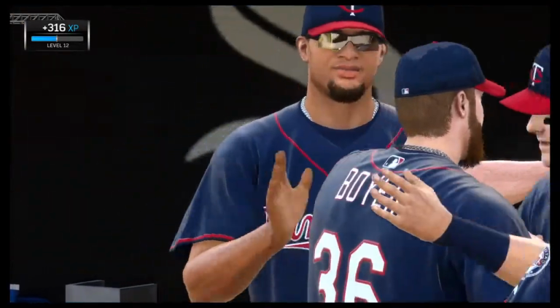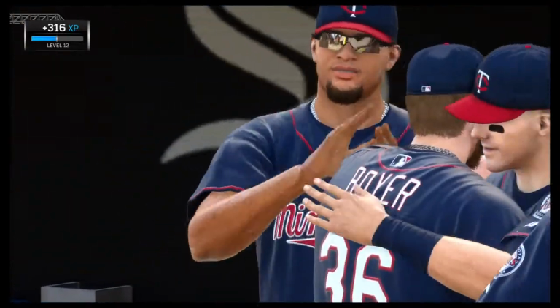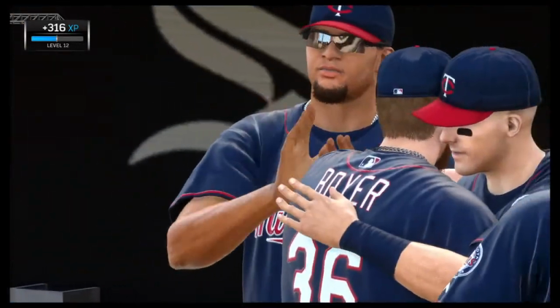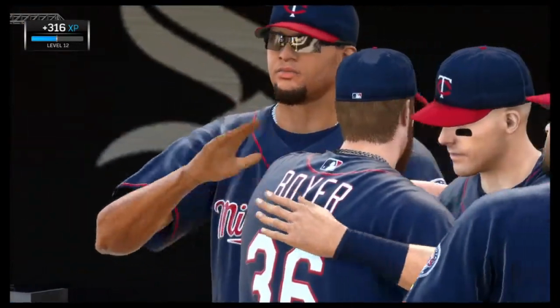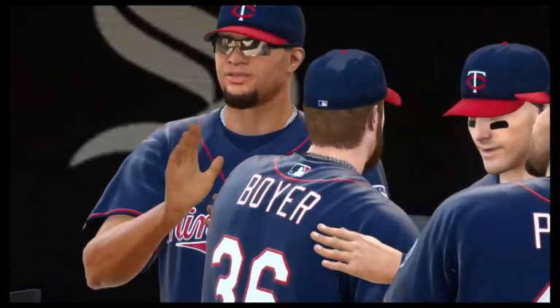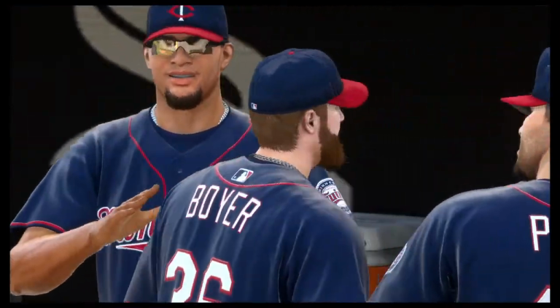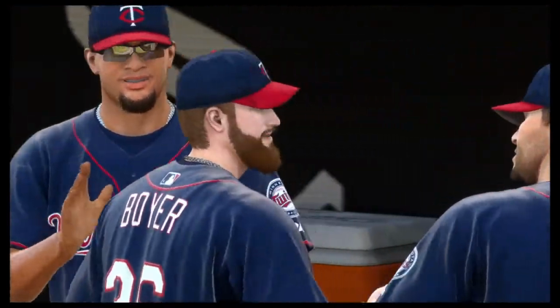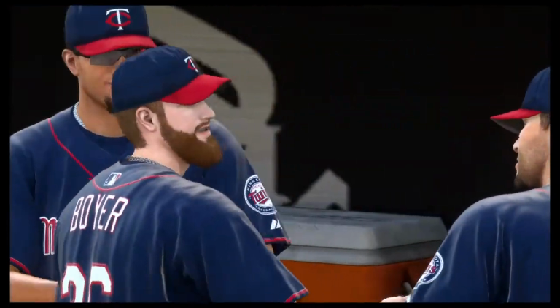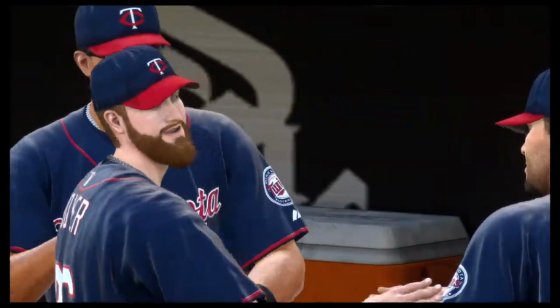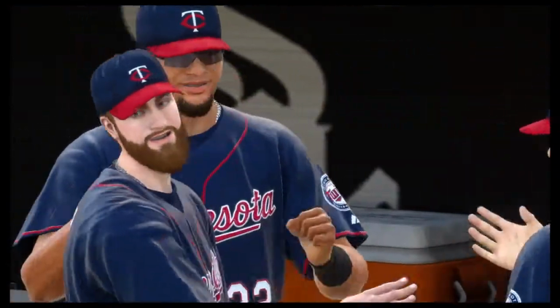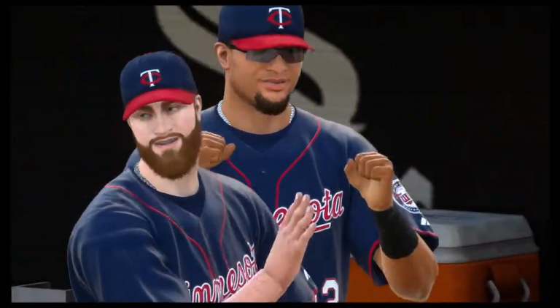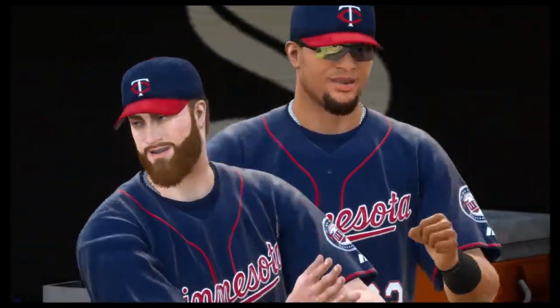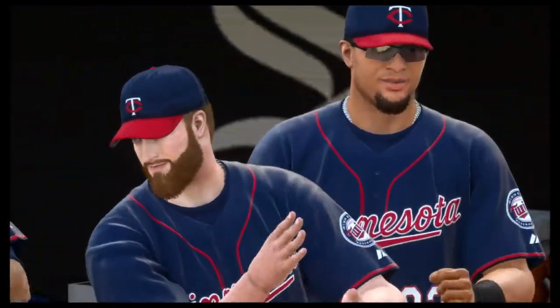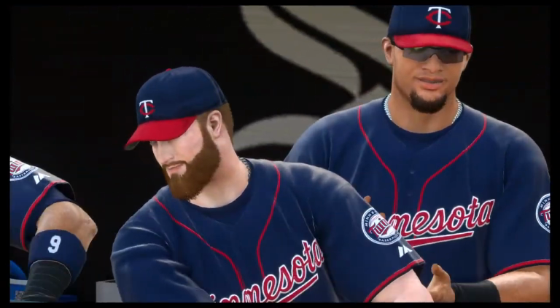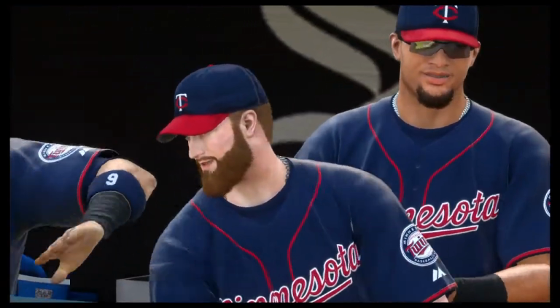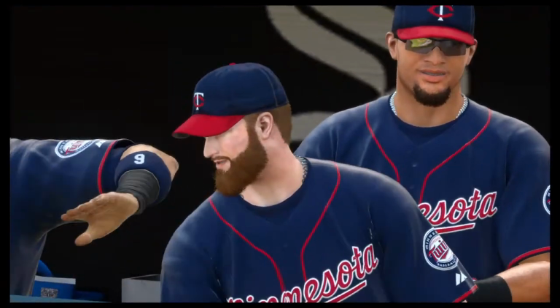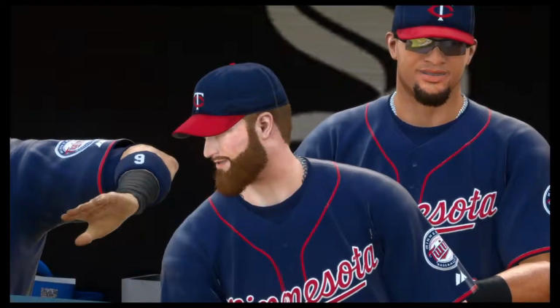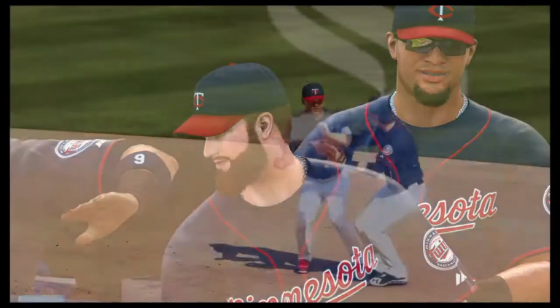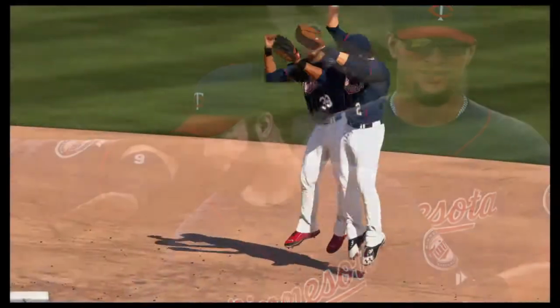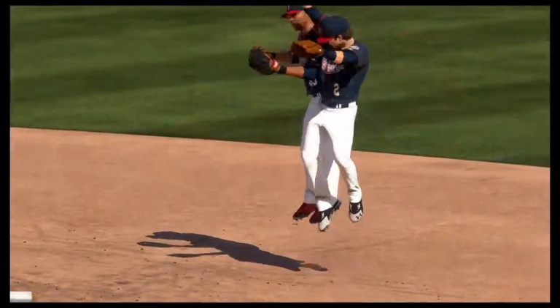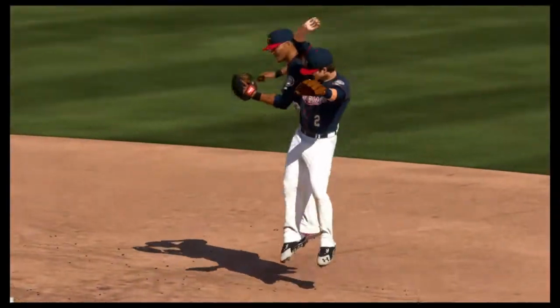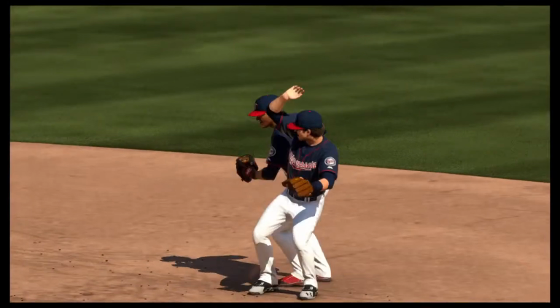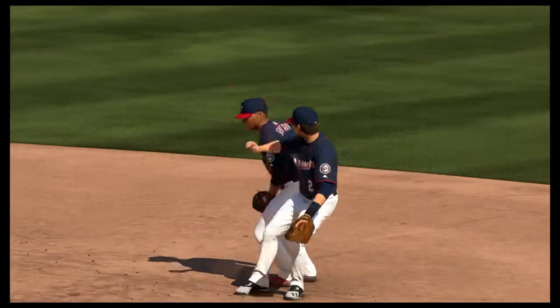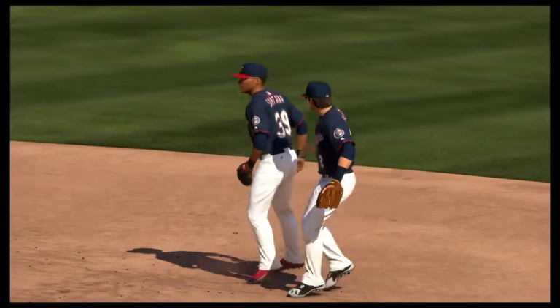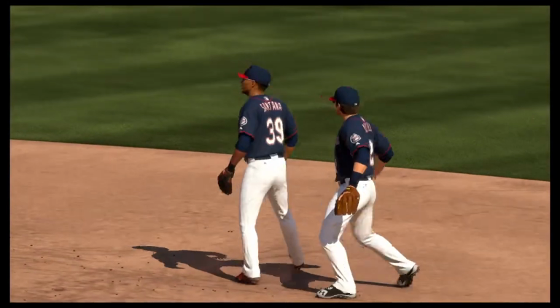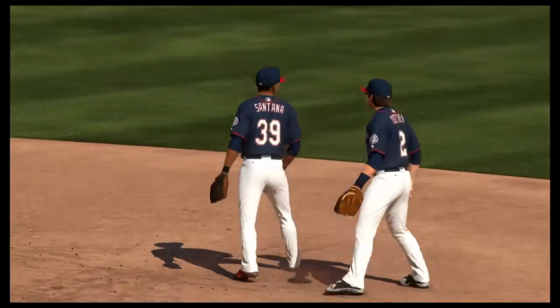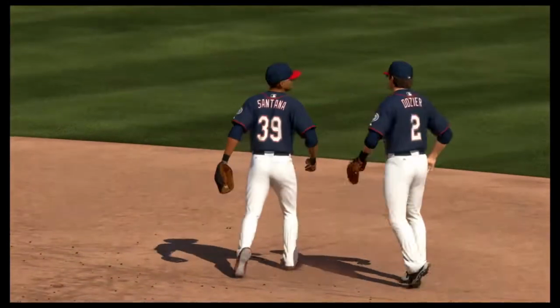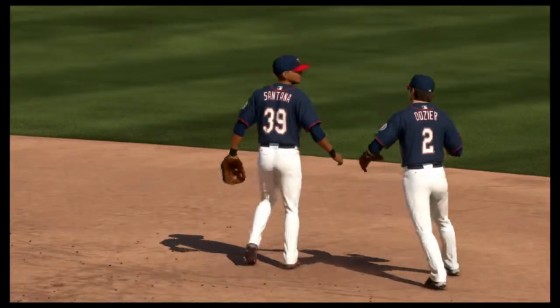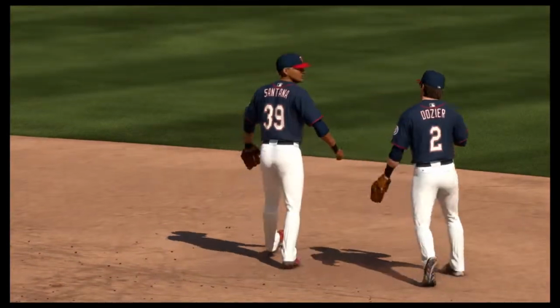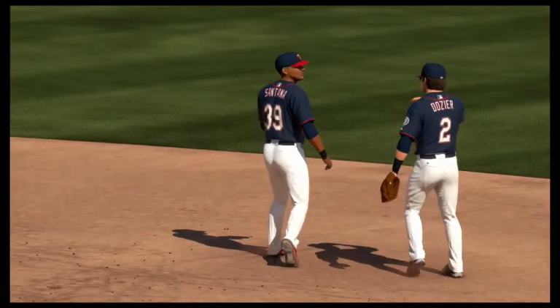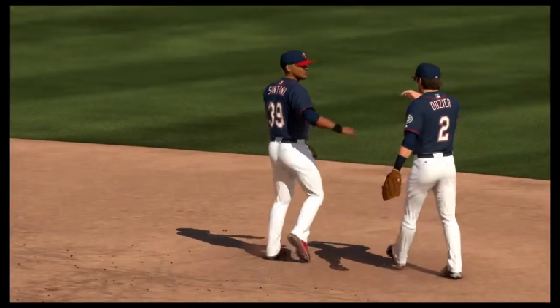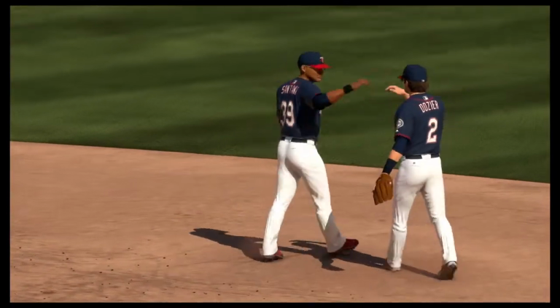Well, it took them an extra inning to do it, but they'll certainly take it as they lock up a good road victory here in 10 innings.